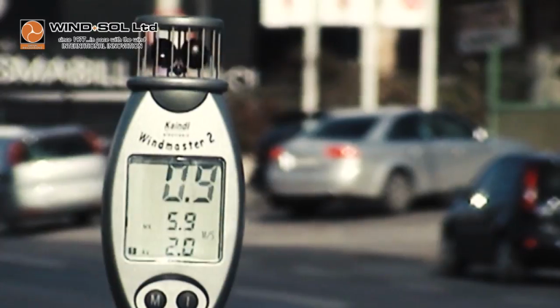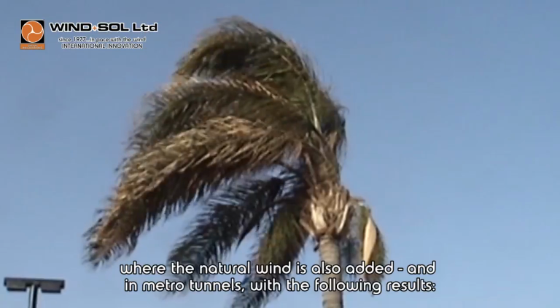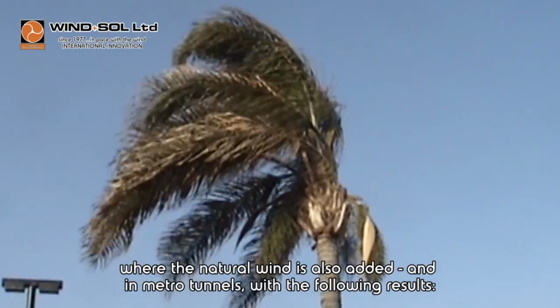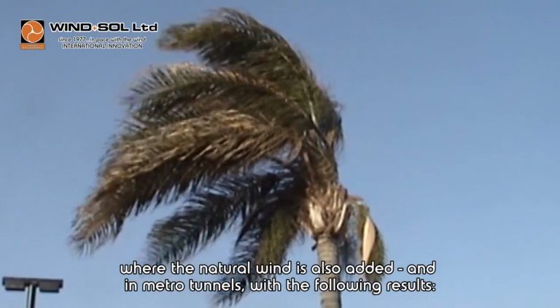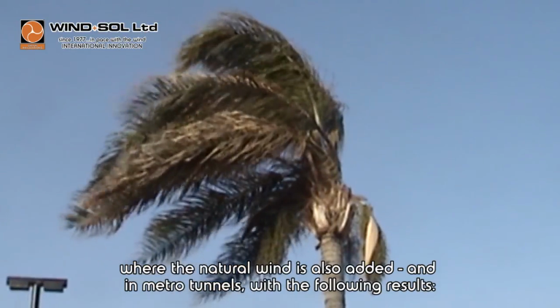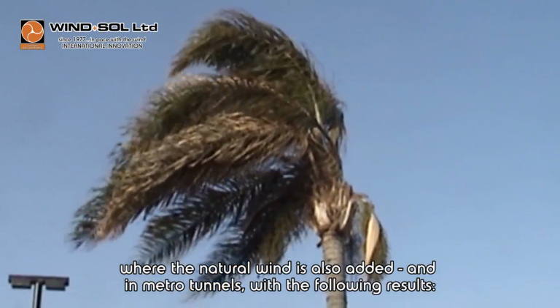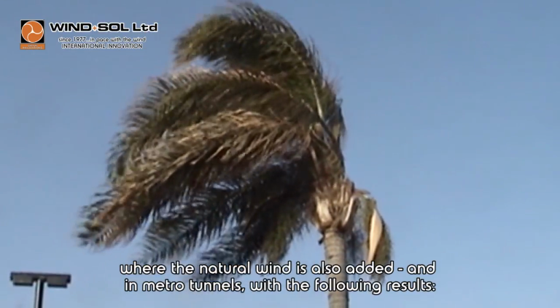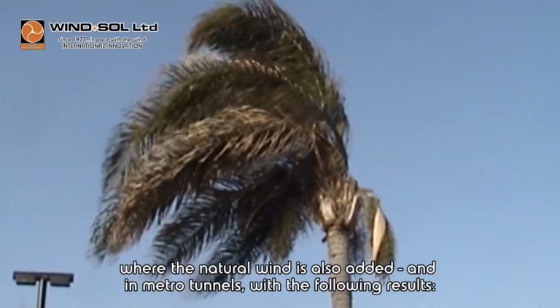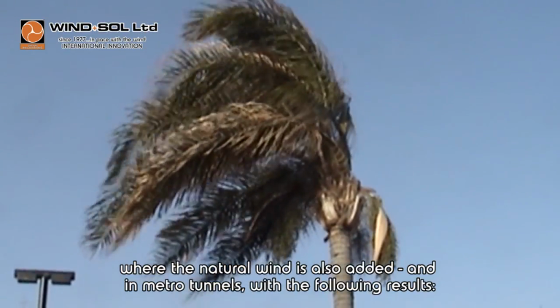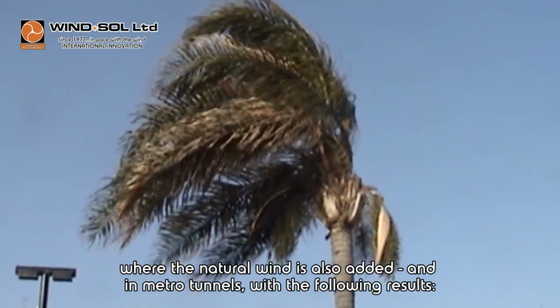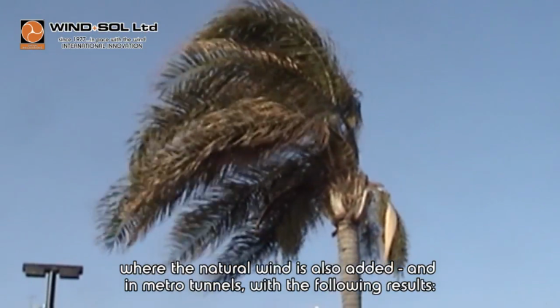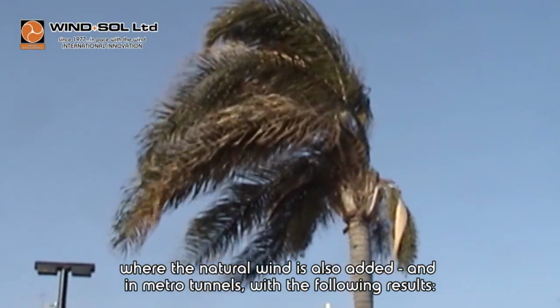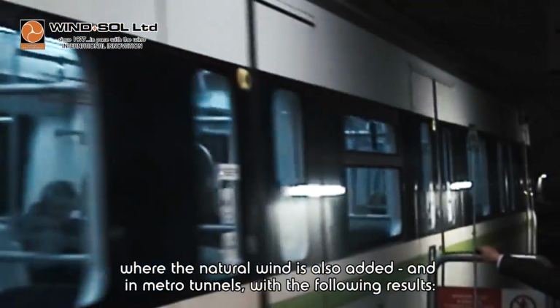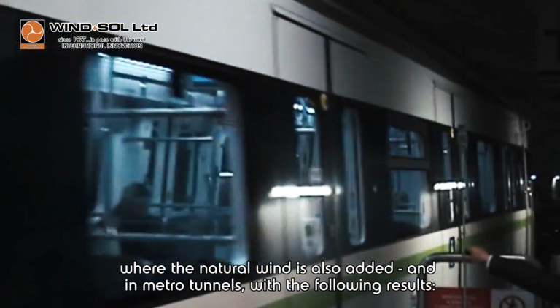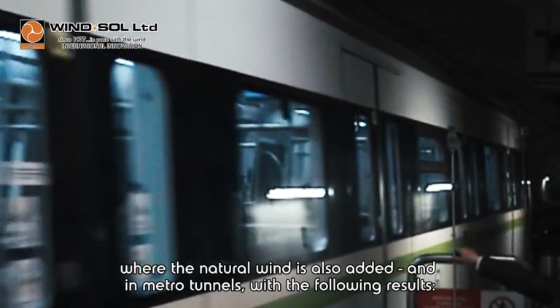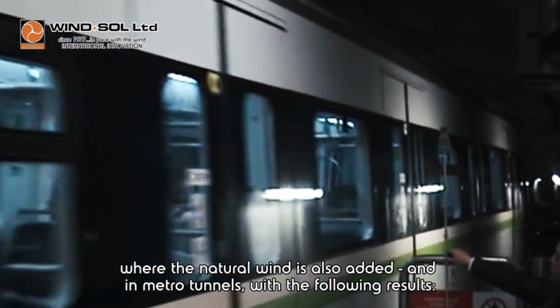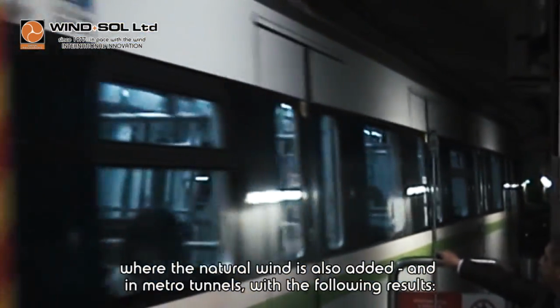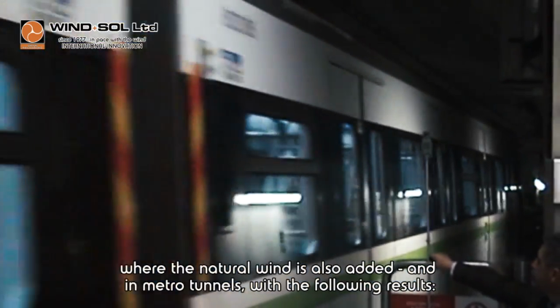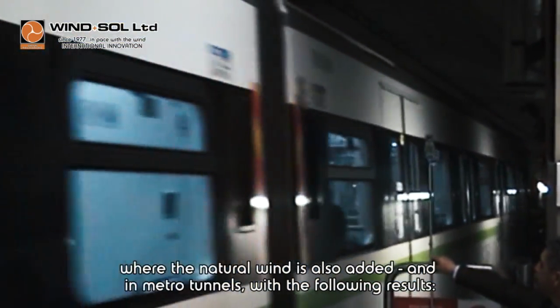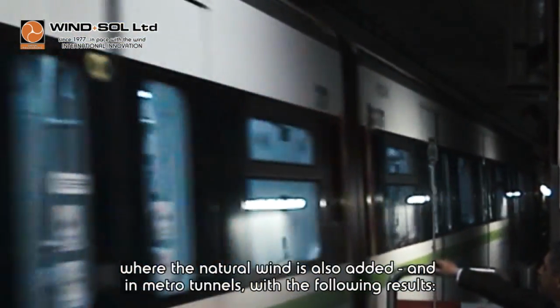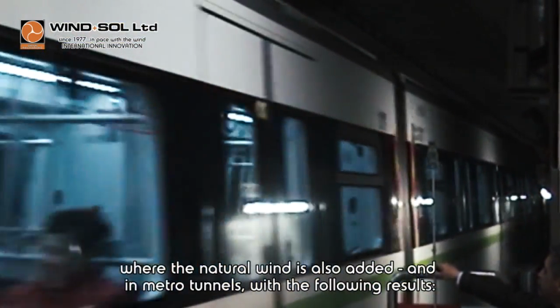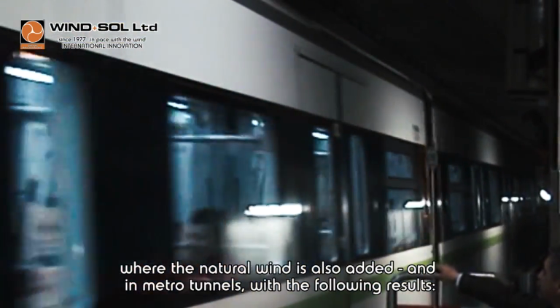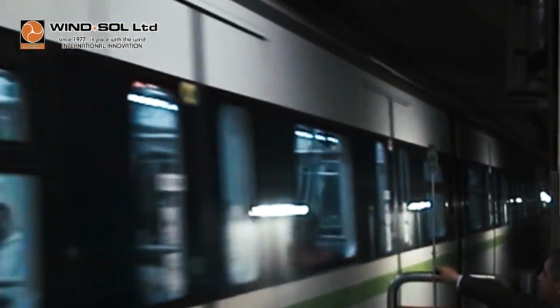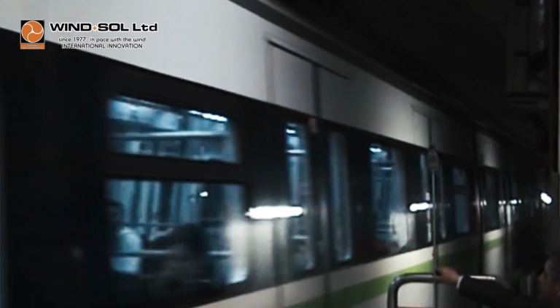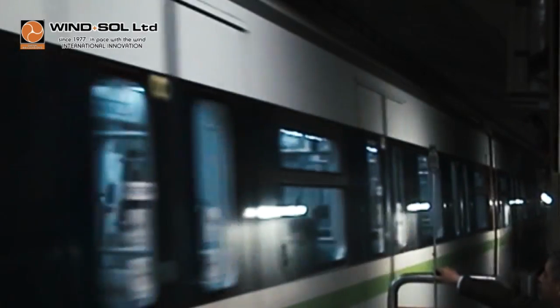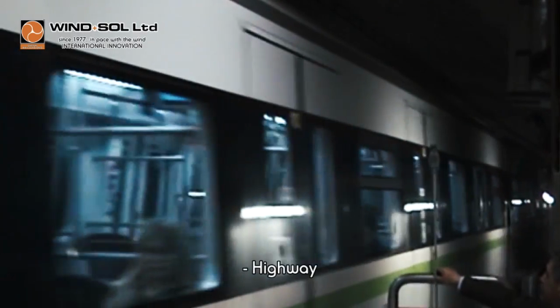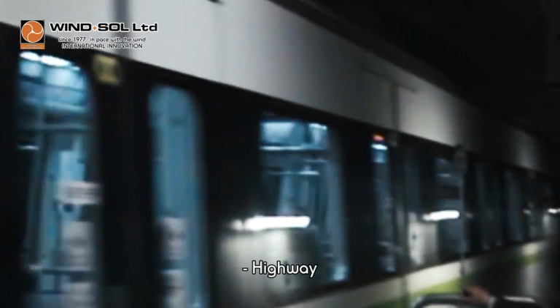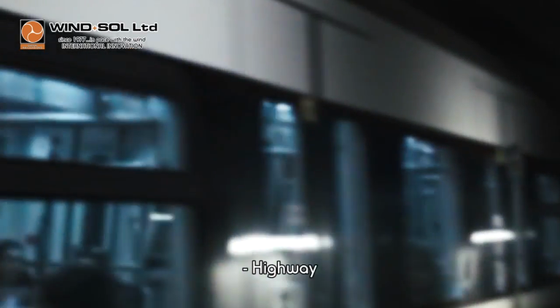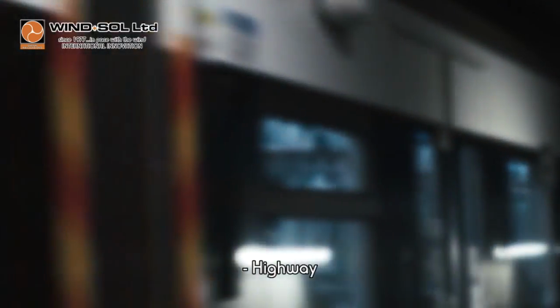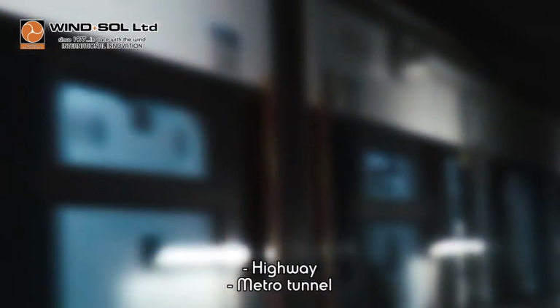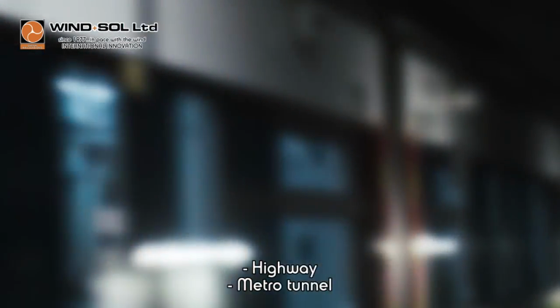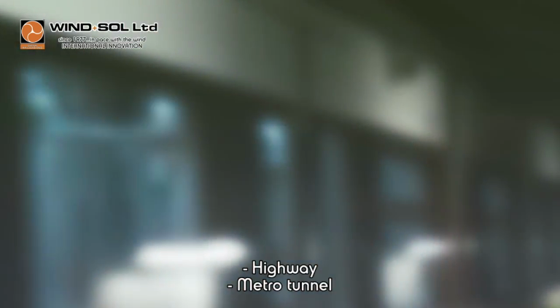where the natural wind is also added, and in metro tunnels — with results measured for both the highway and metro tunnel environments.